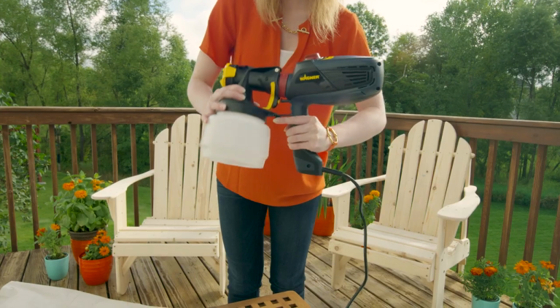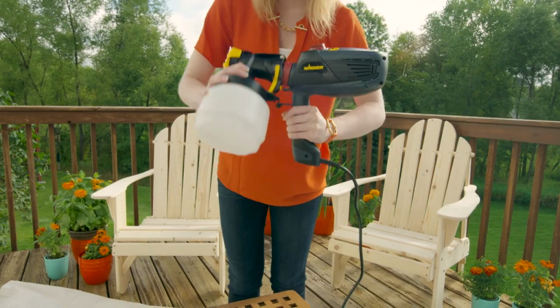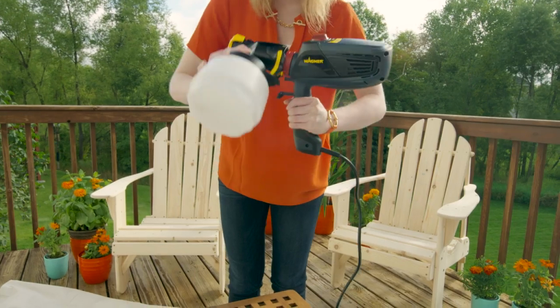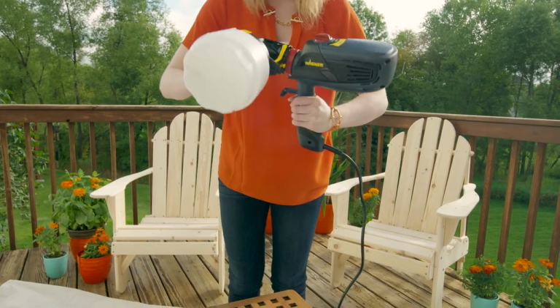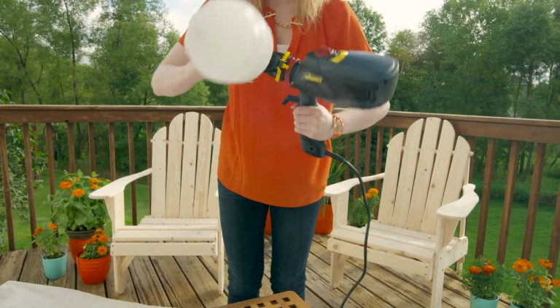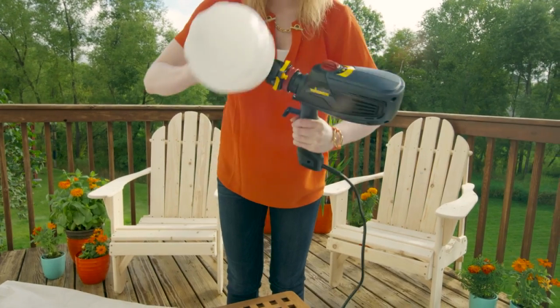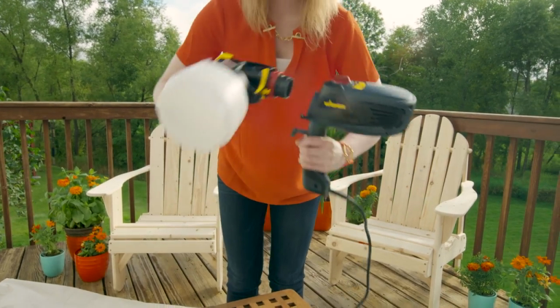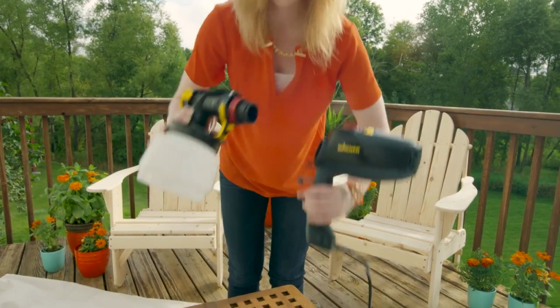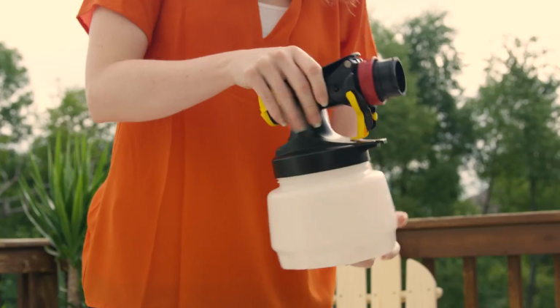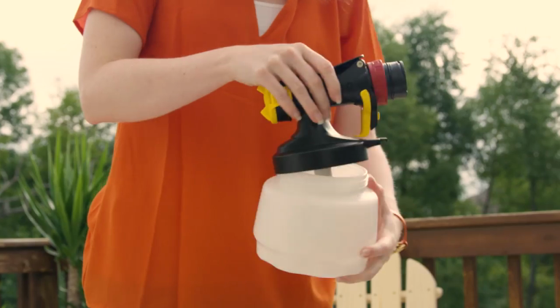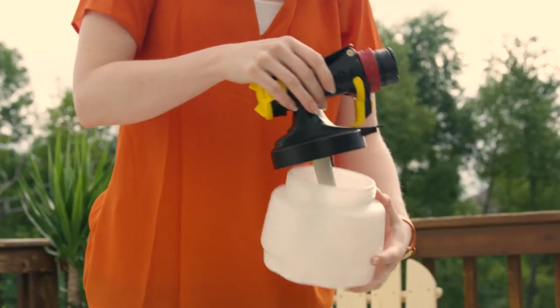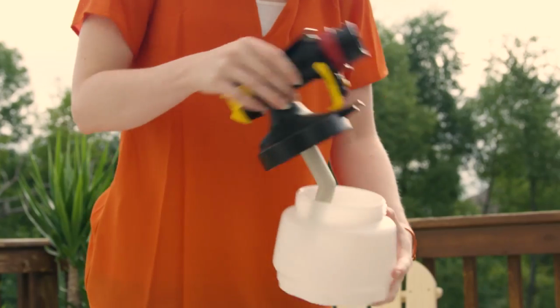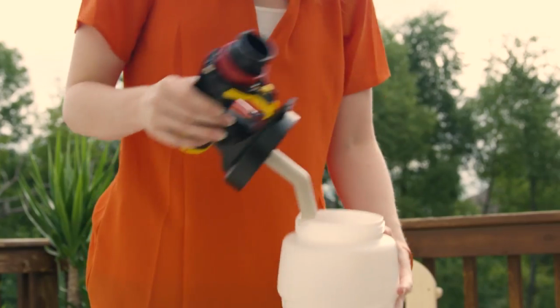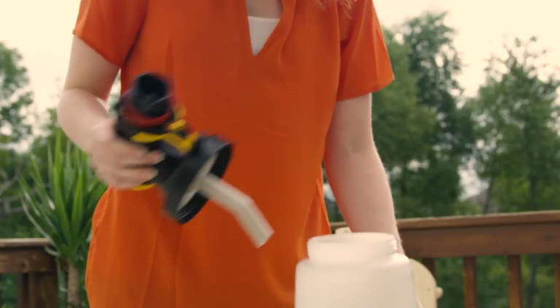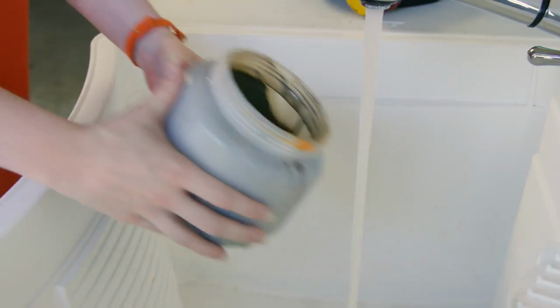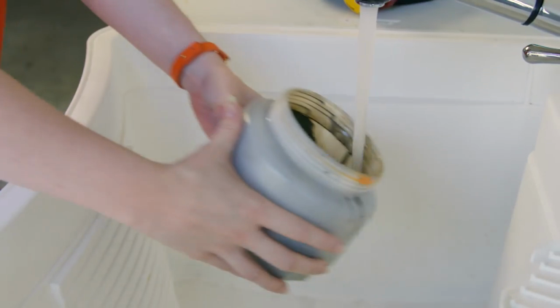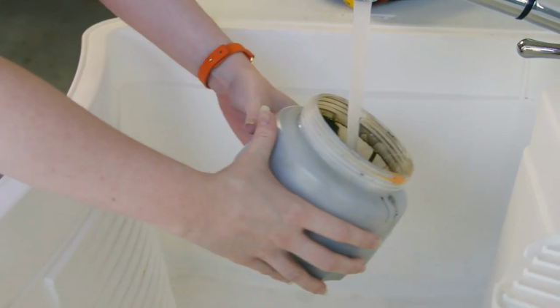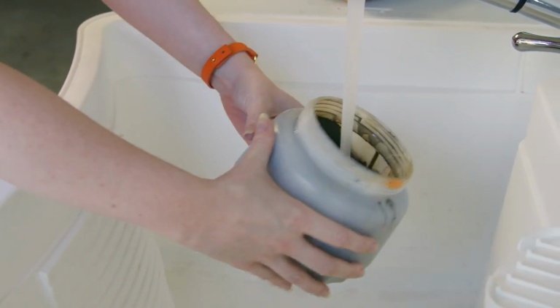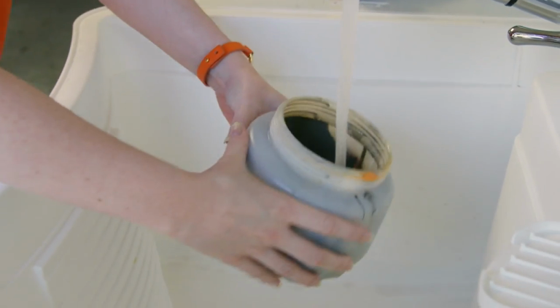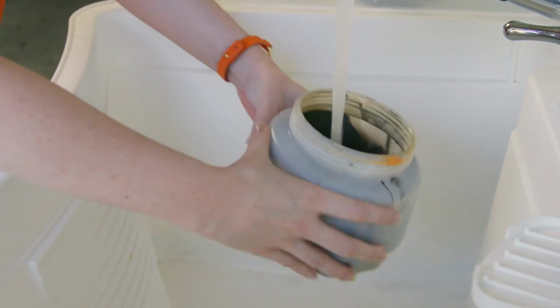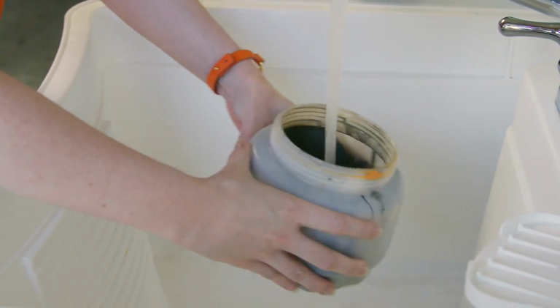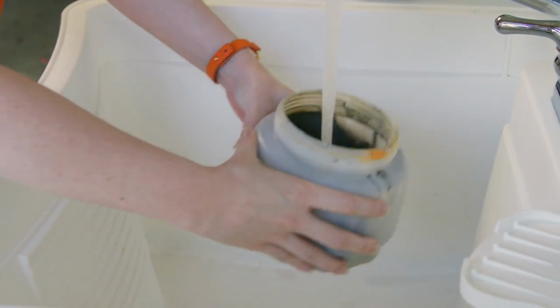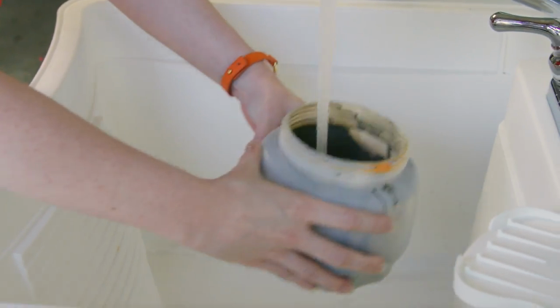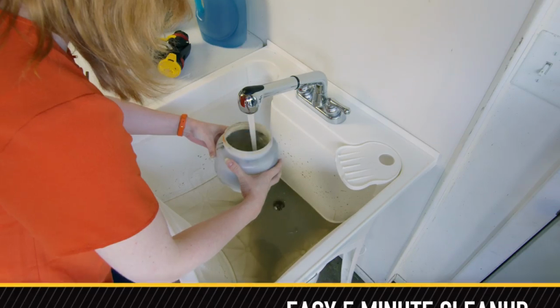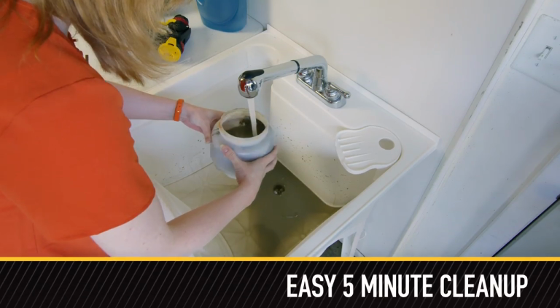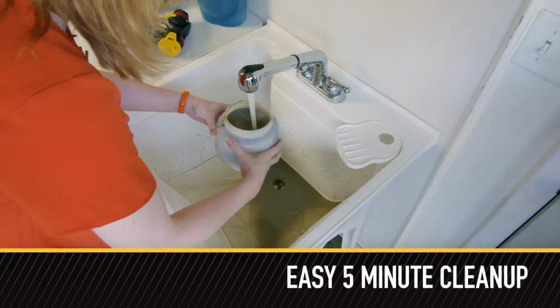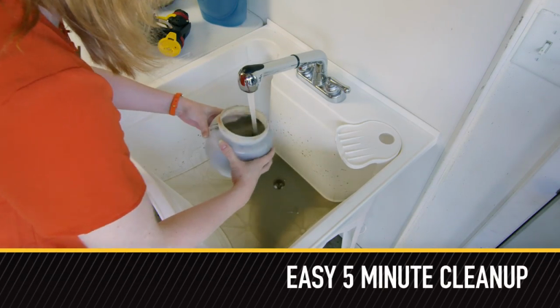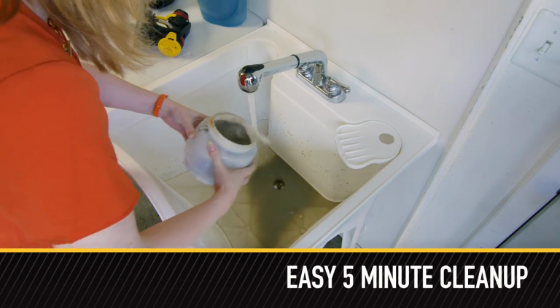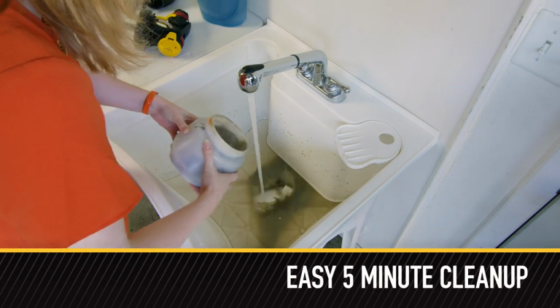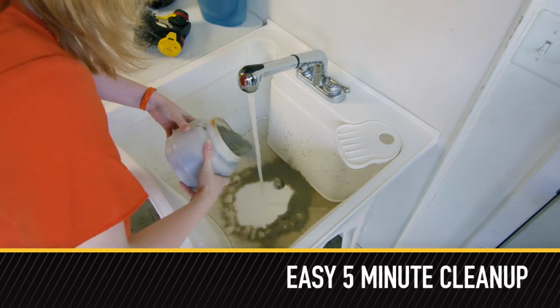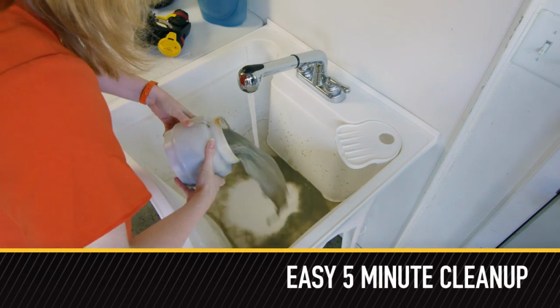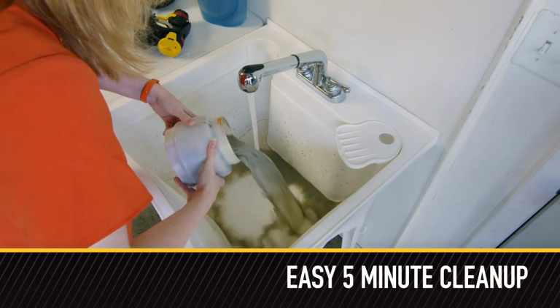Speaking of fast, with just a few parts to rinse off, the cleanup takes only five minutes.